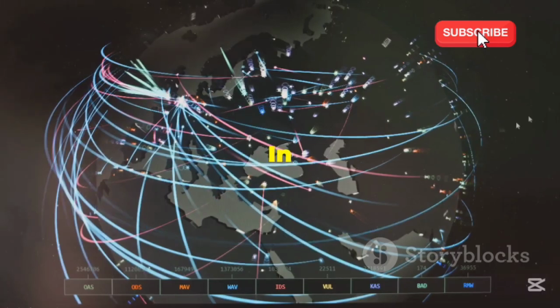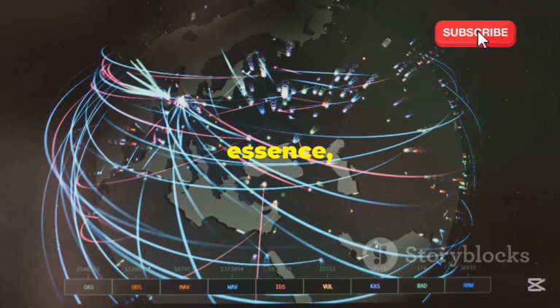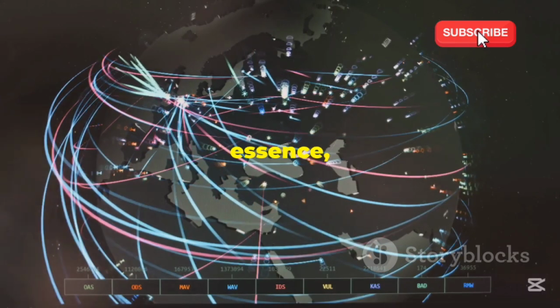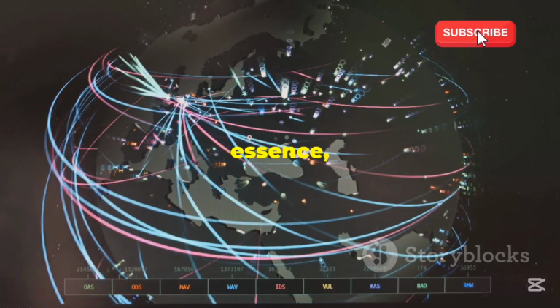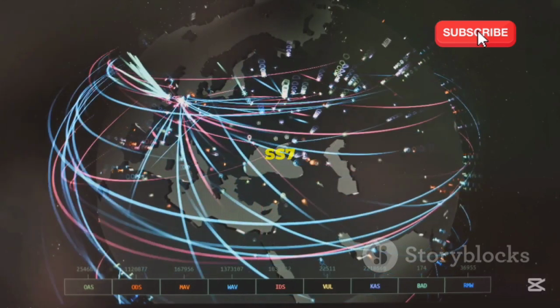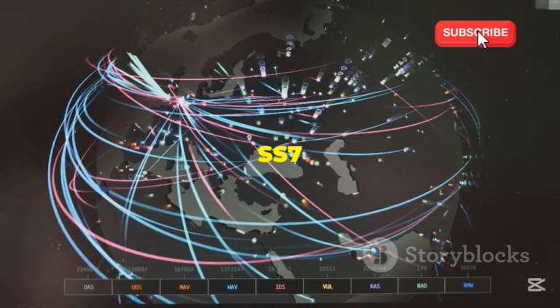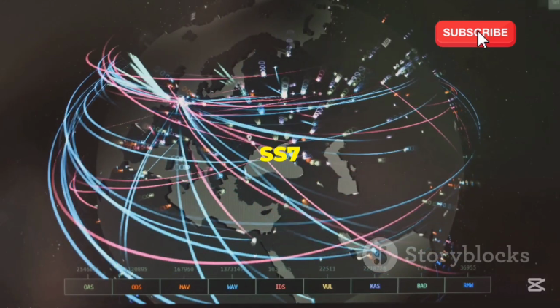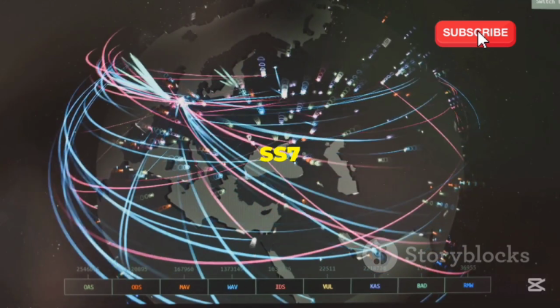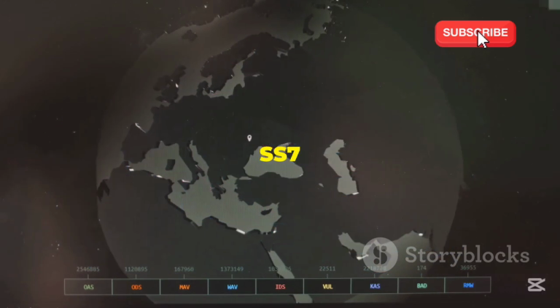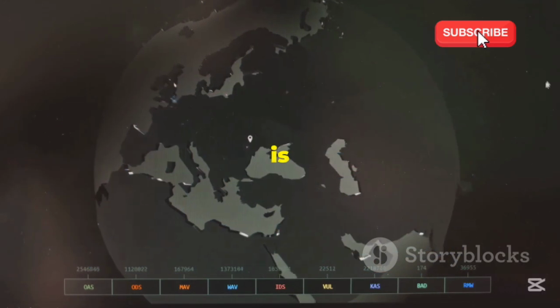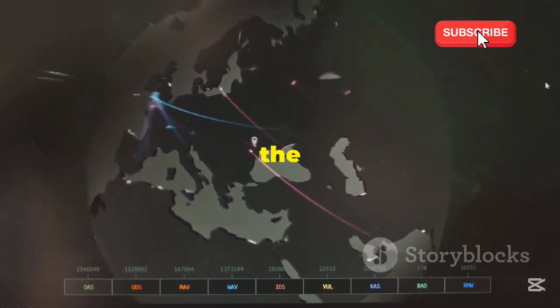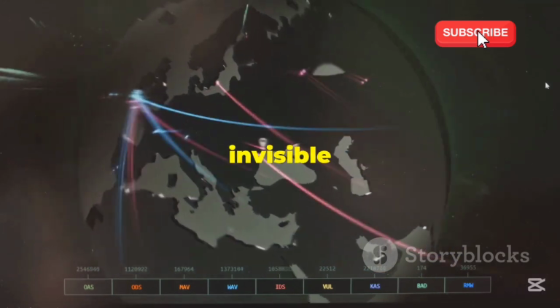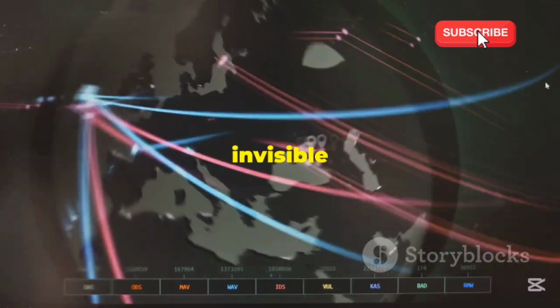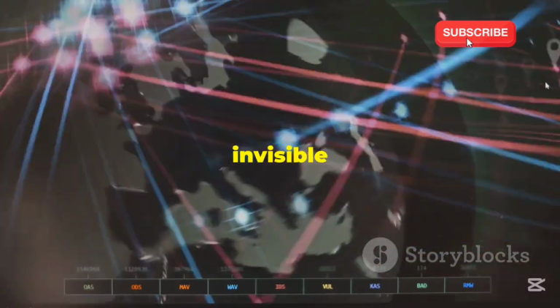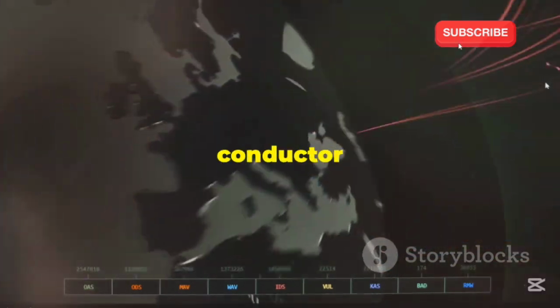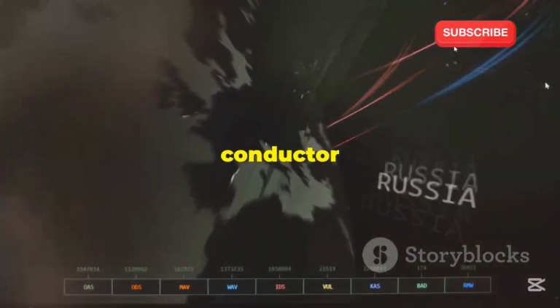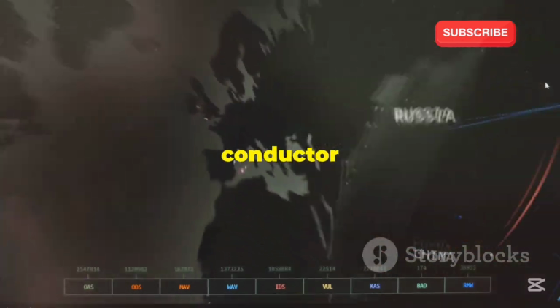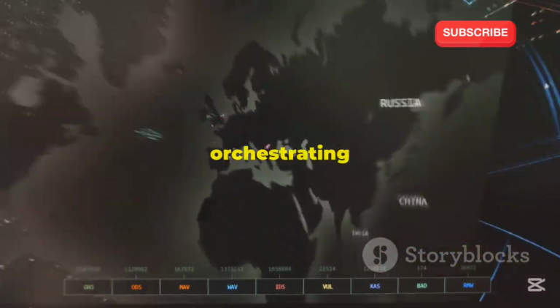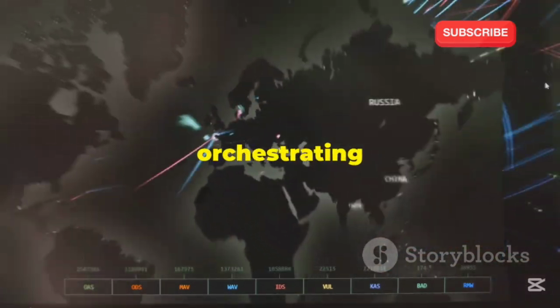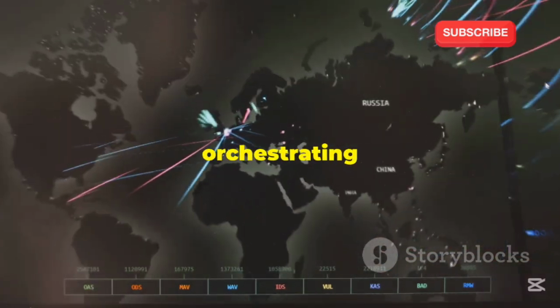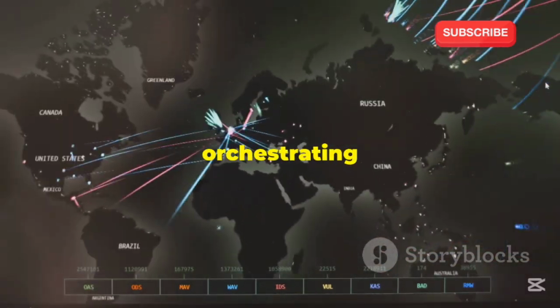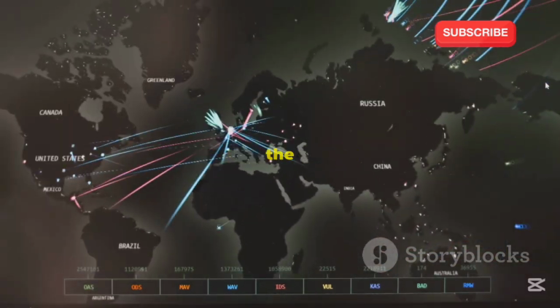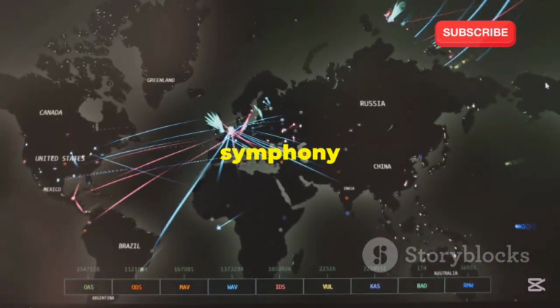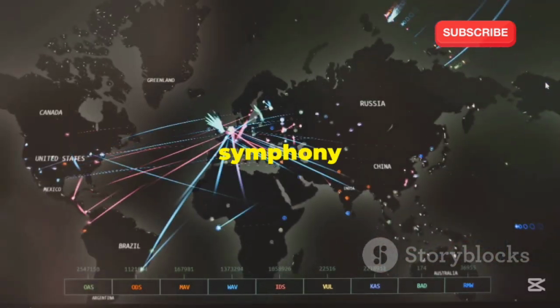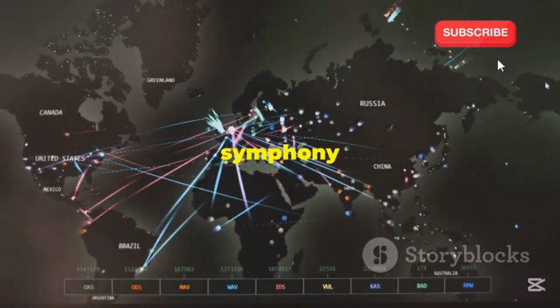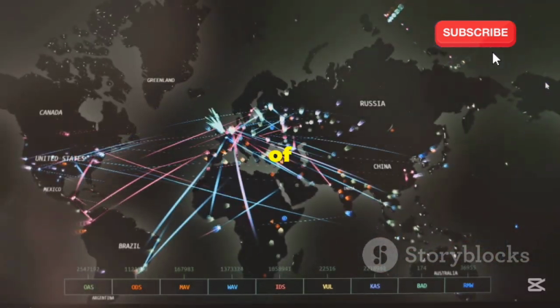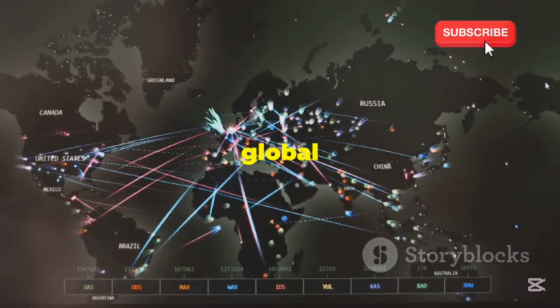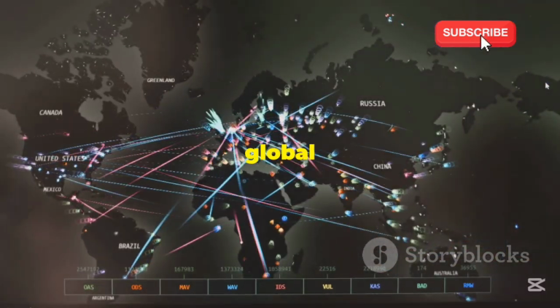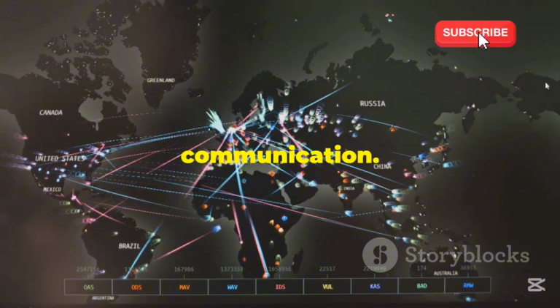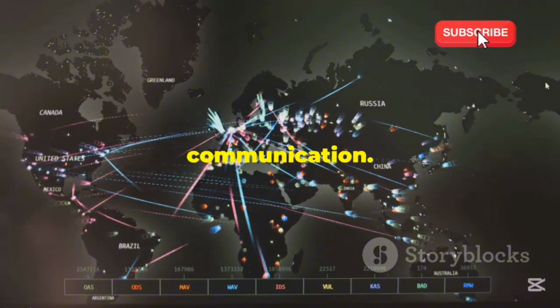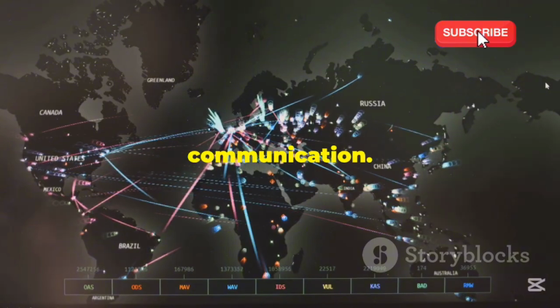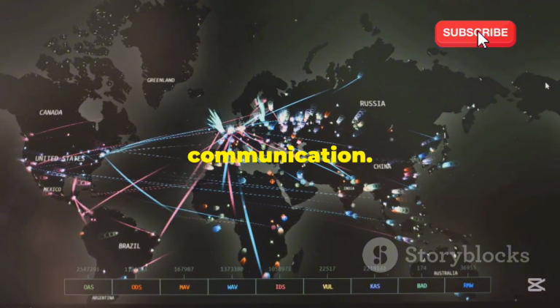In essence, SS7 is the invisible conductor orchestrating the symphony of global communication.